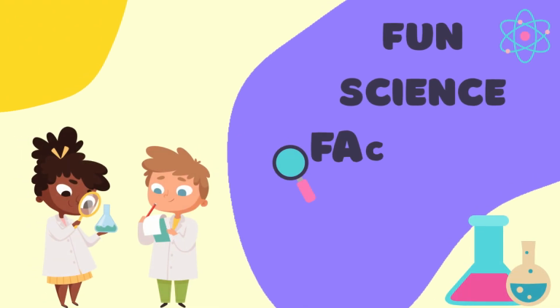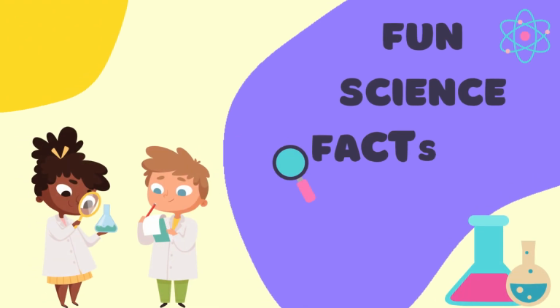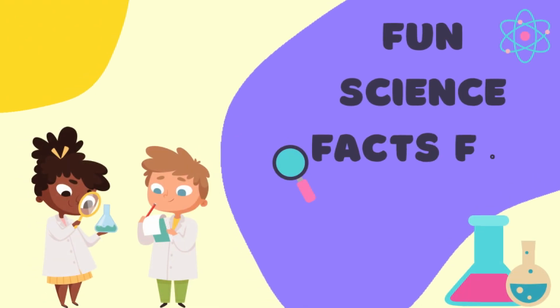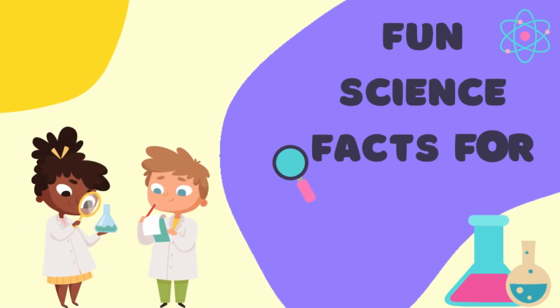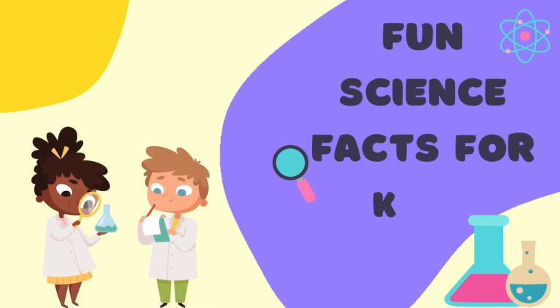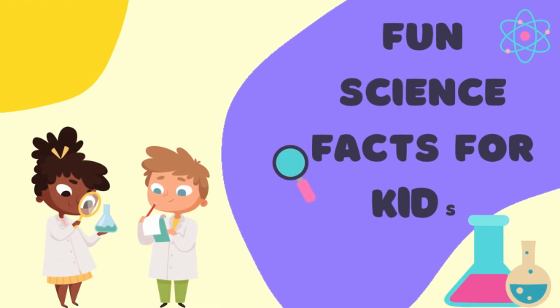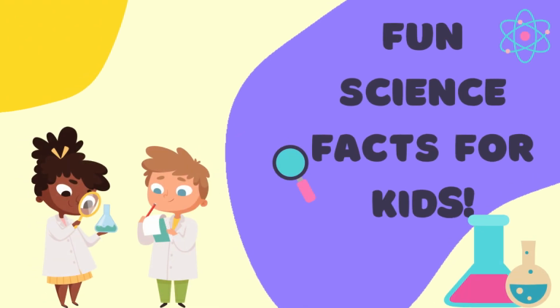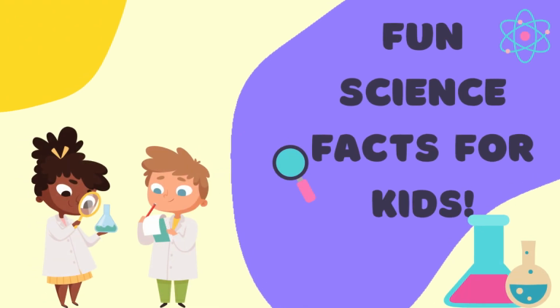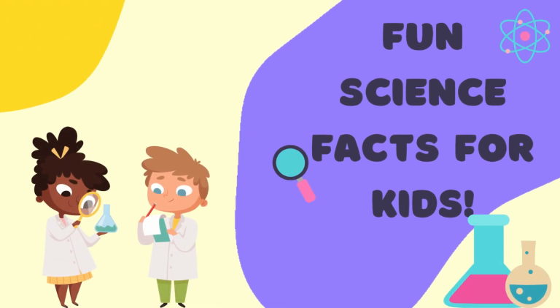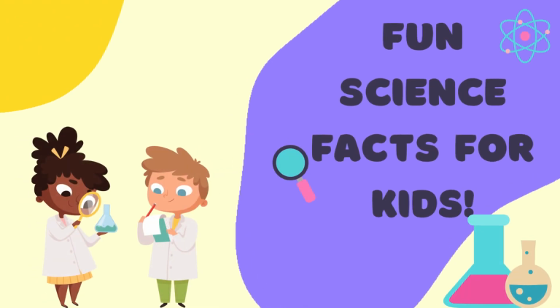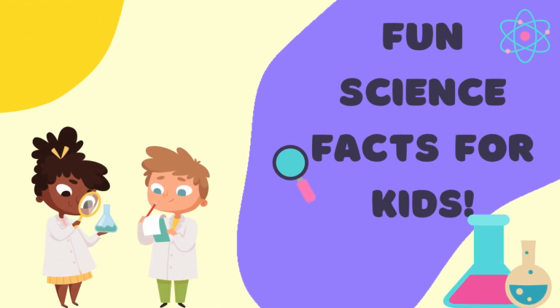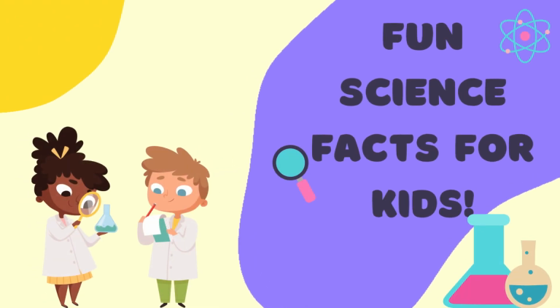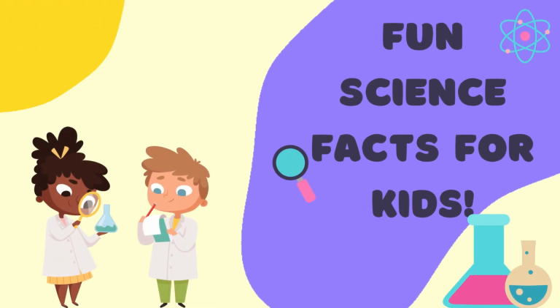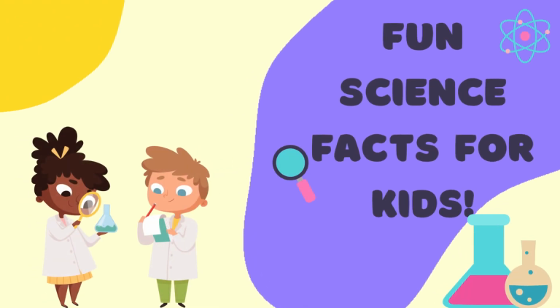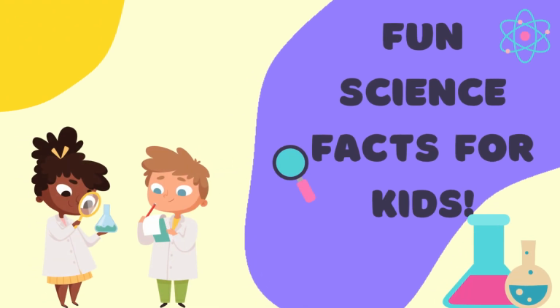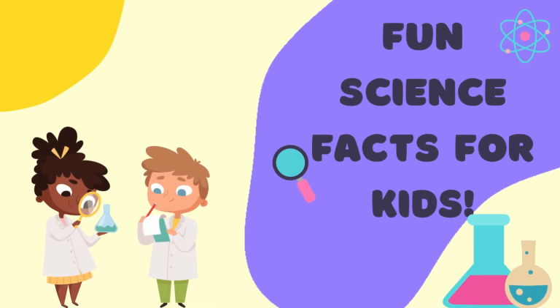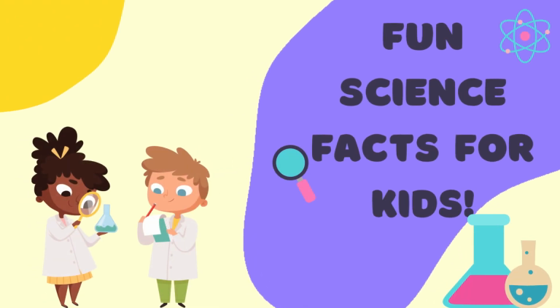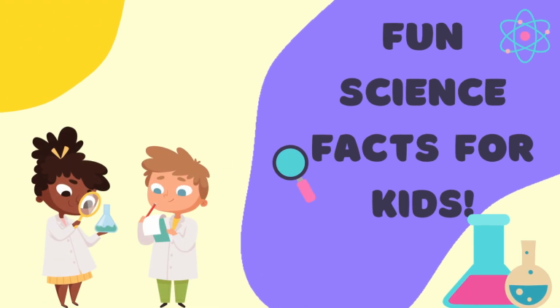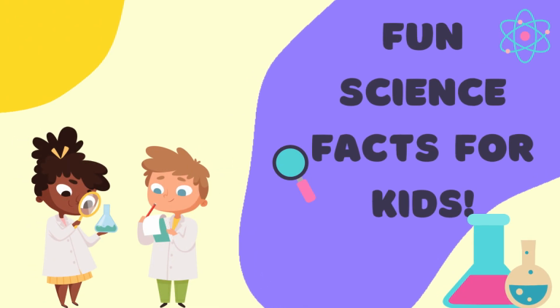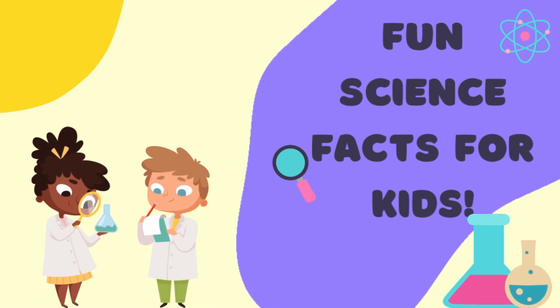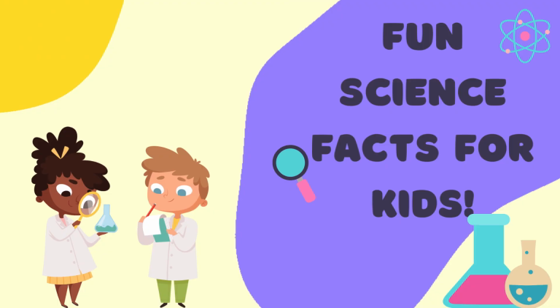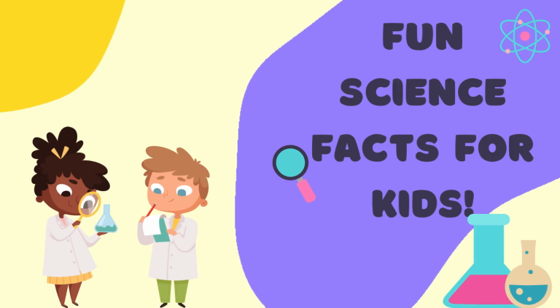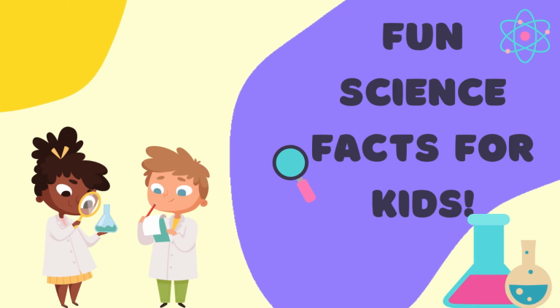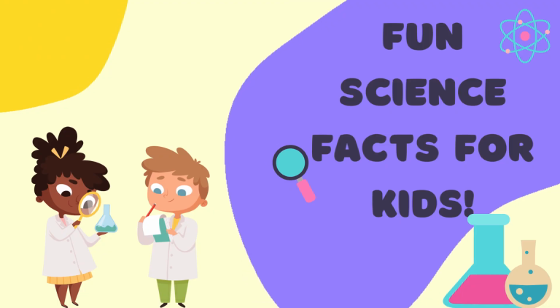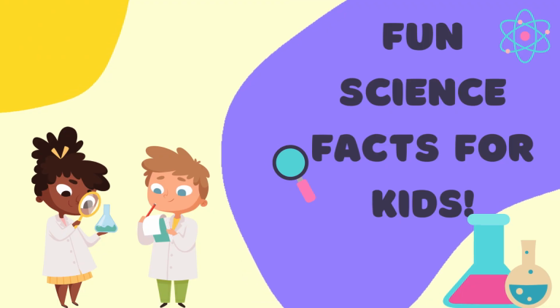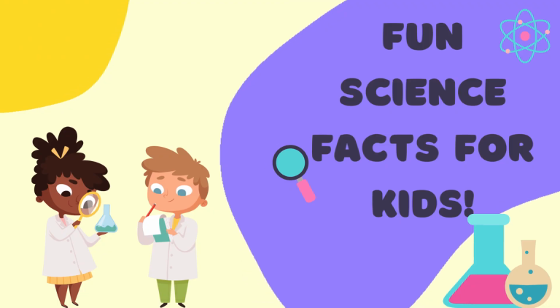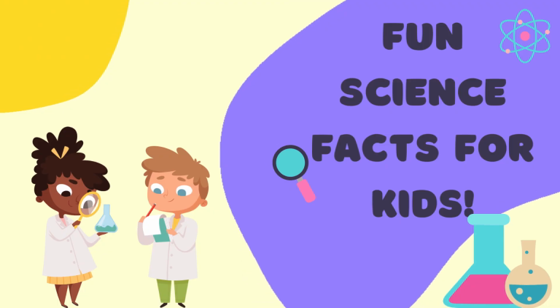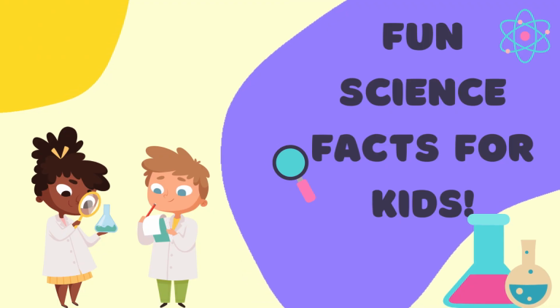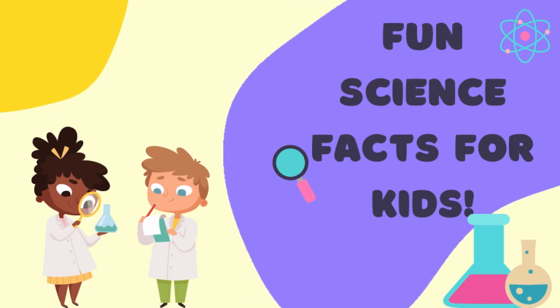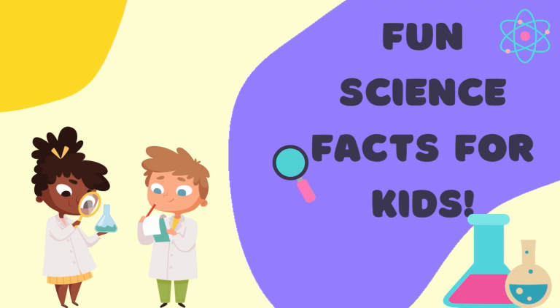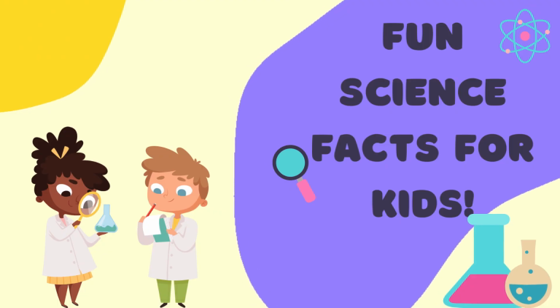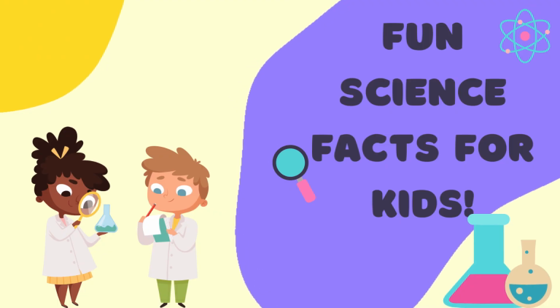Hello, little scientists! Are you ready for some fun science facts? Let's explore the amazing world around us.